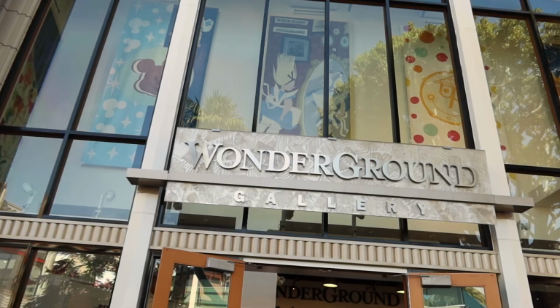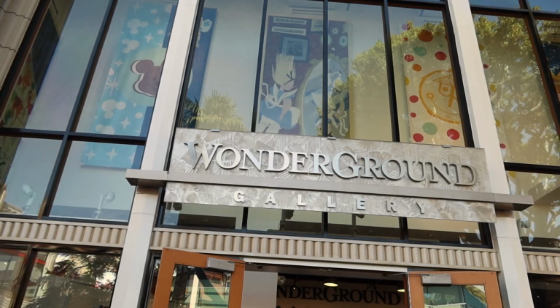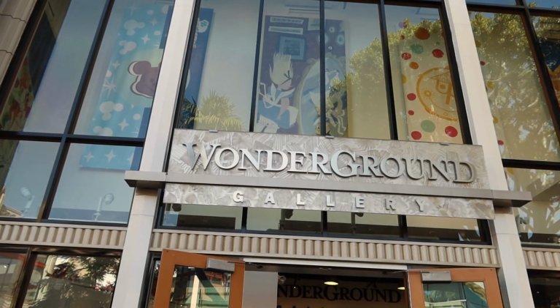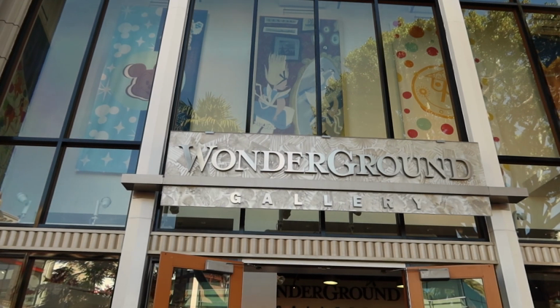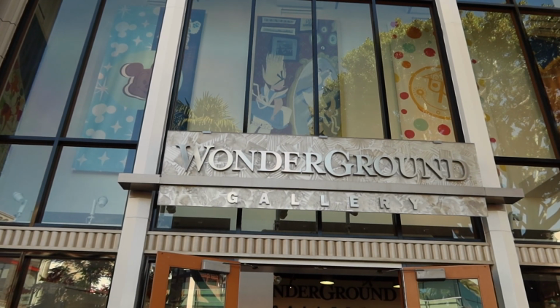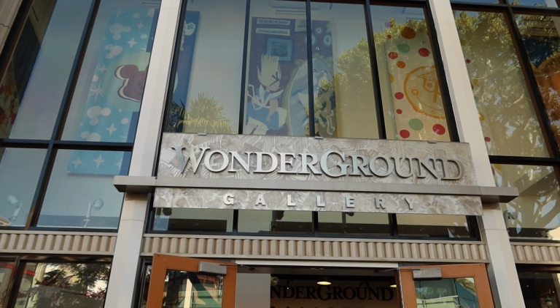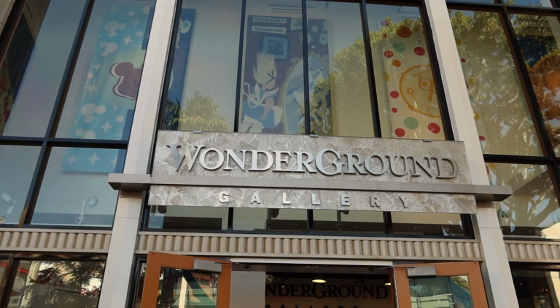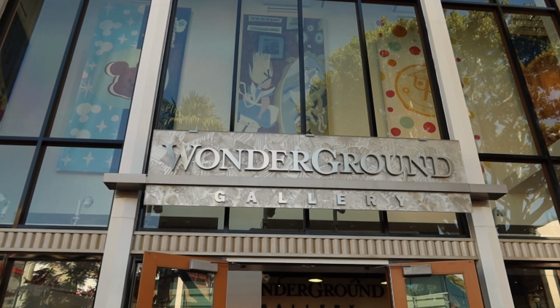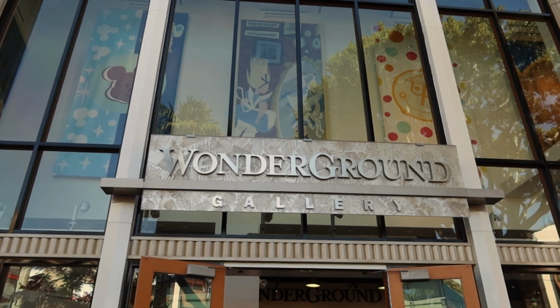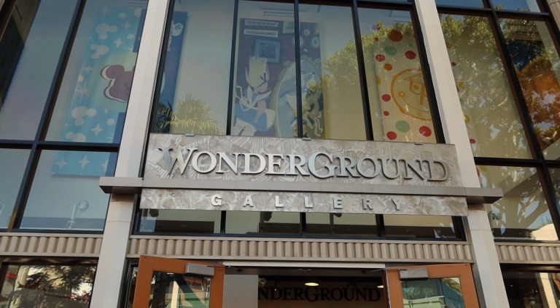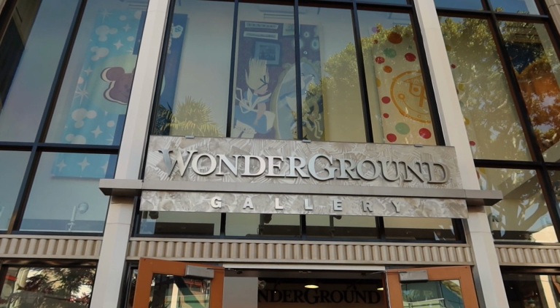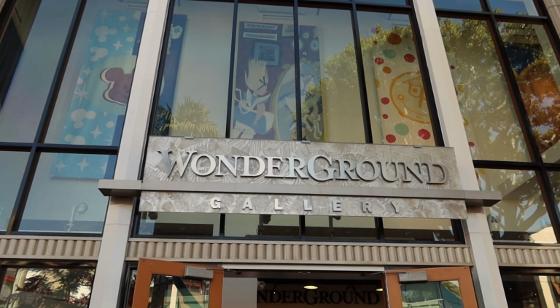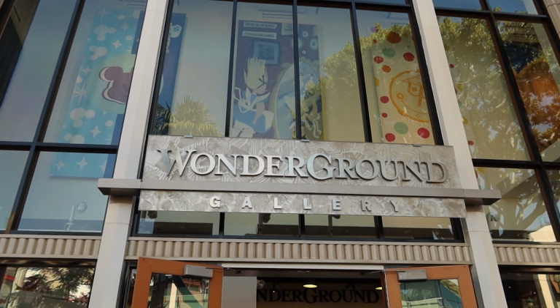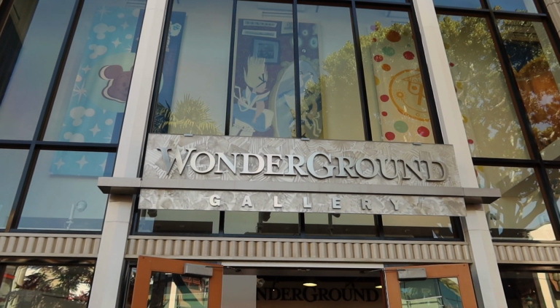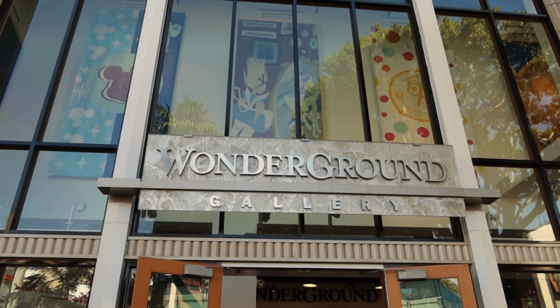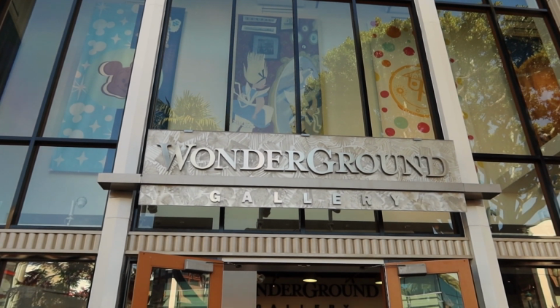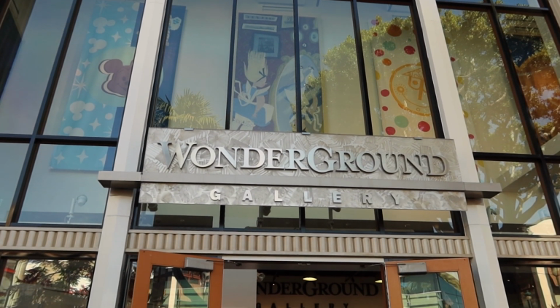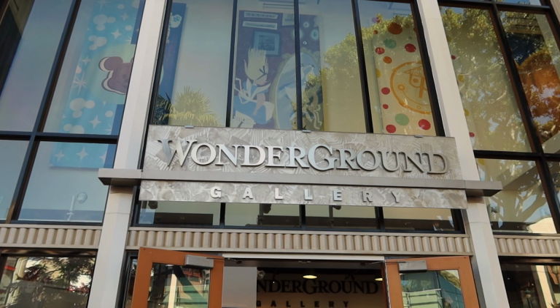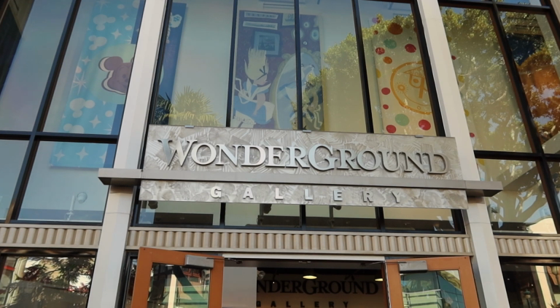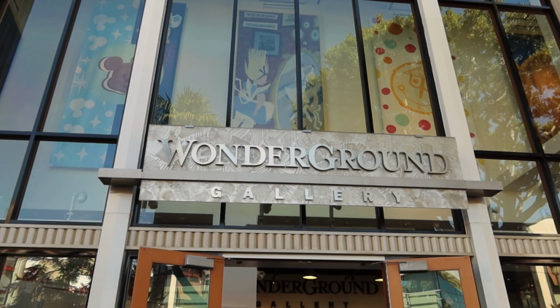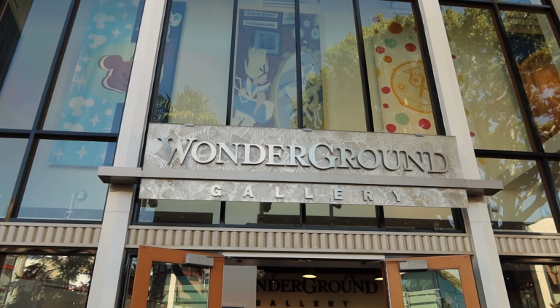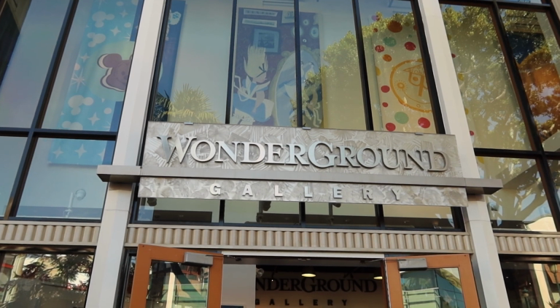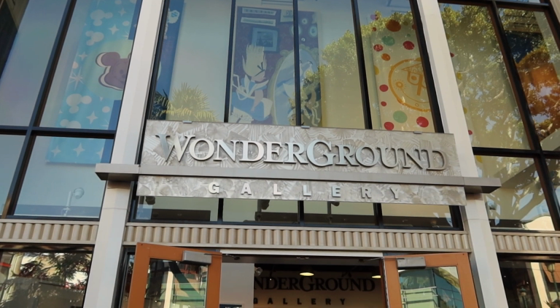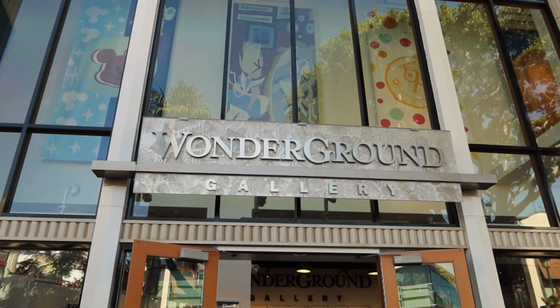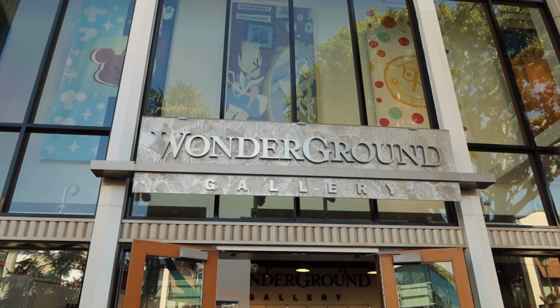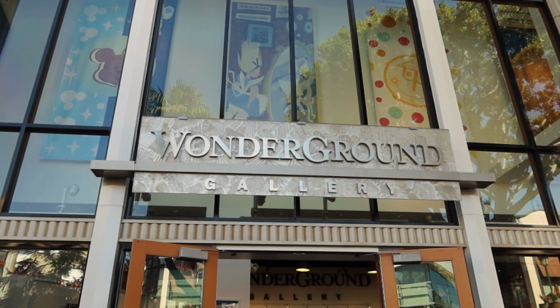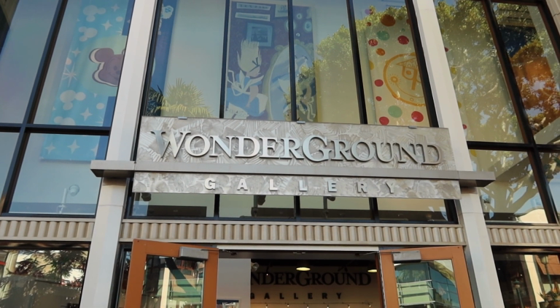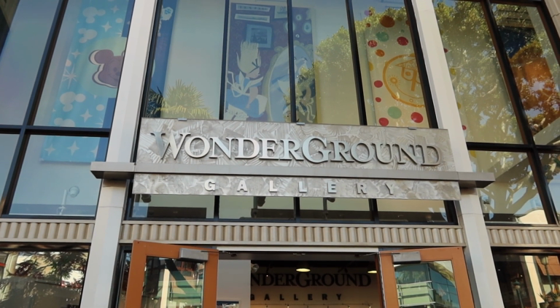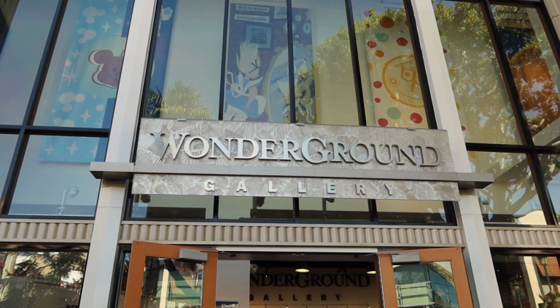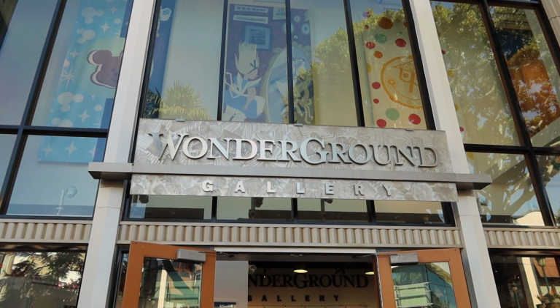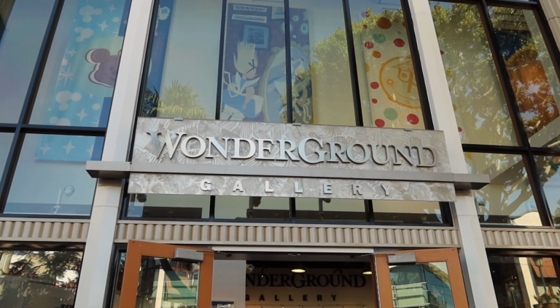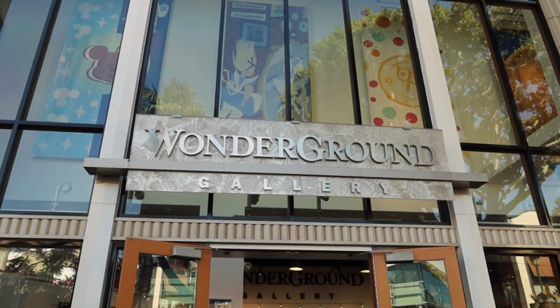Well, let's go inside Wonder Ground Gallery and see what holiday festivities they have going on in there.